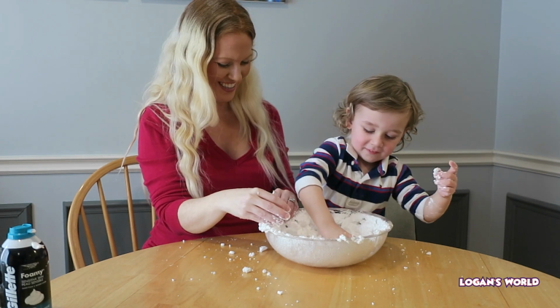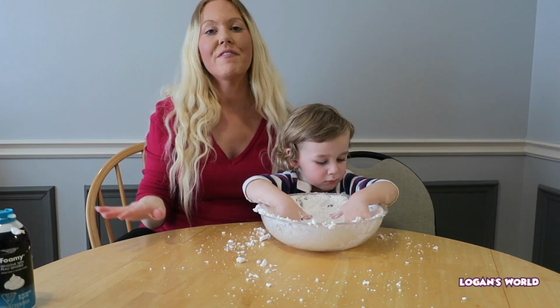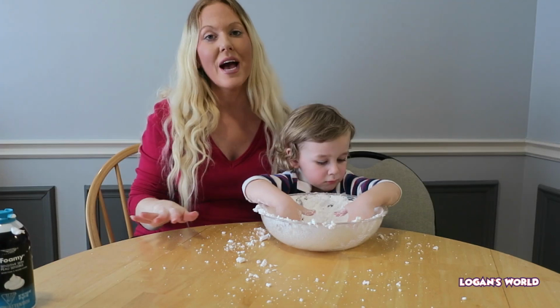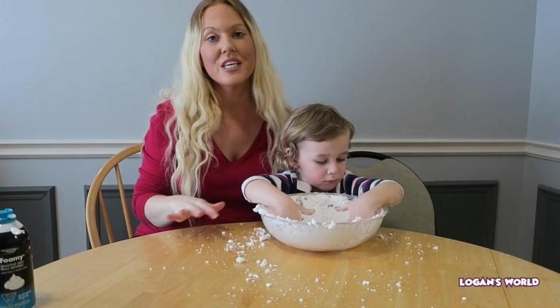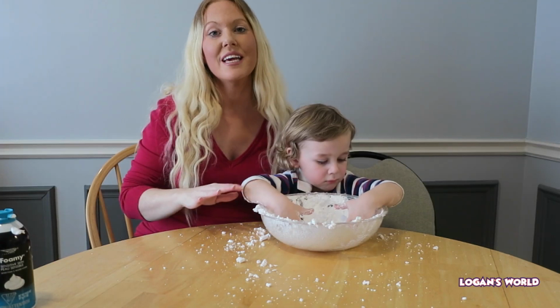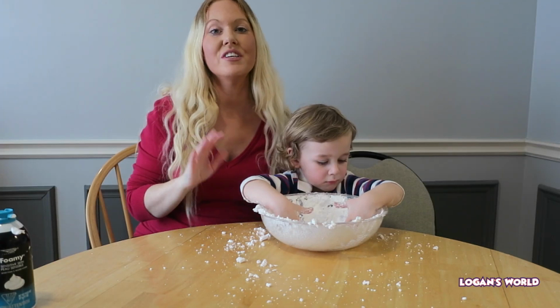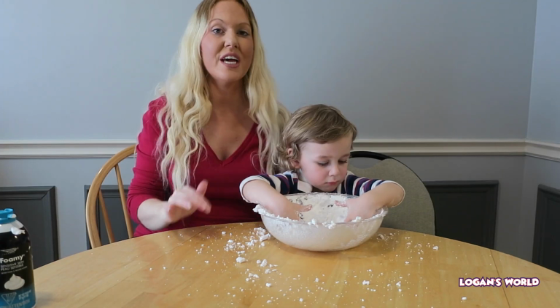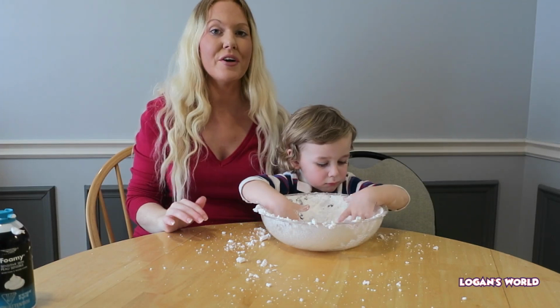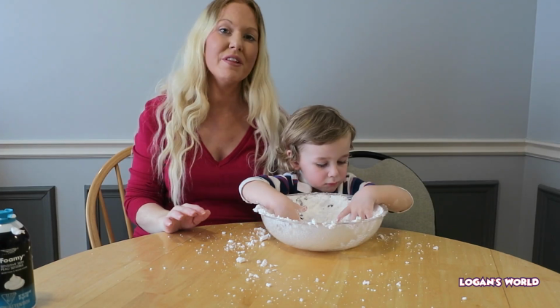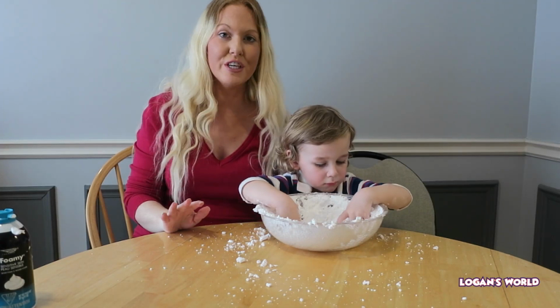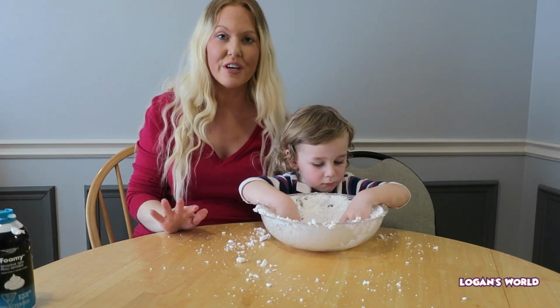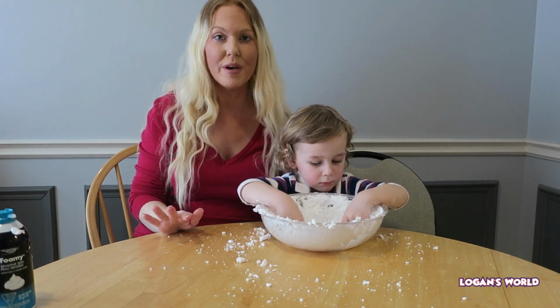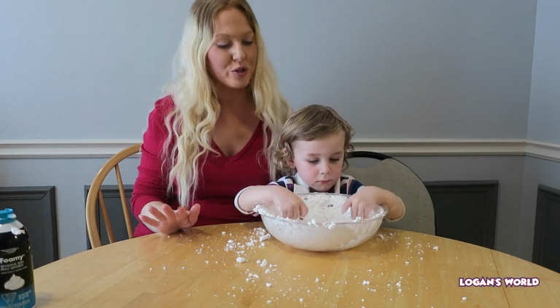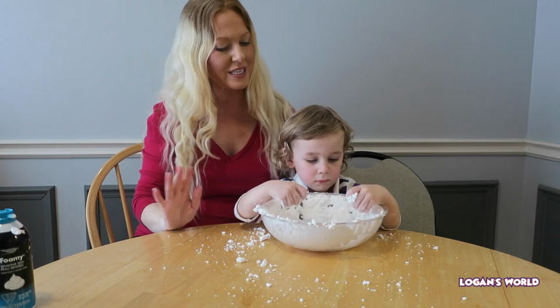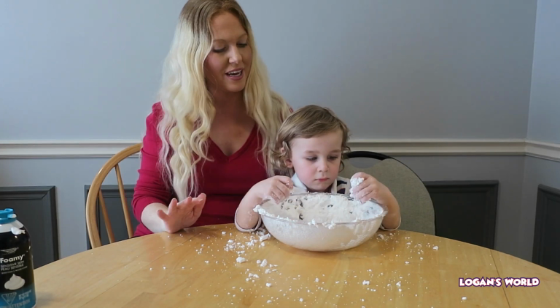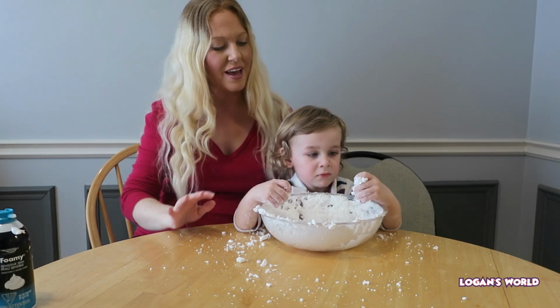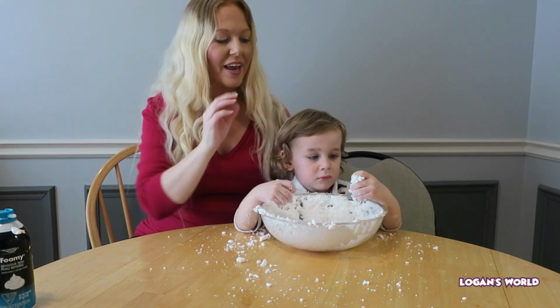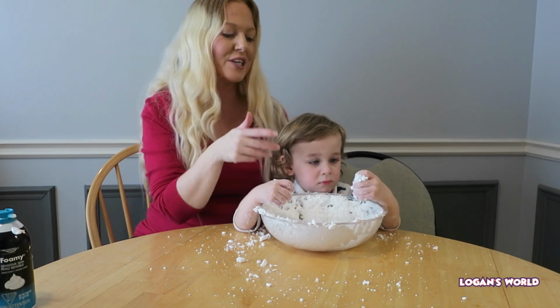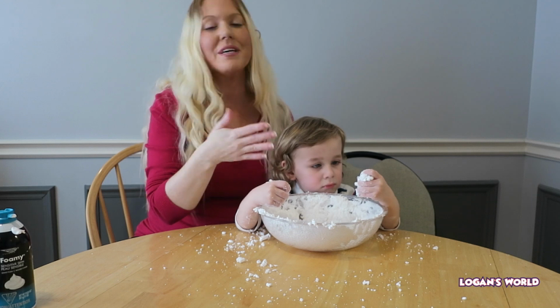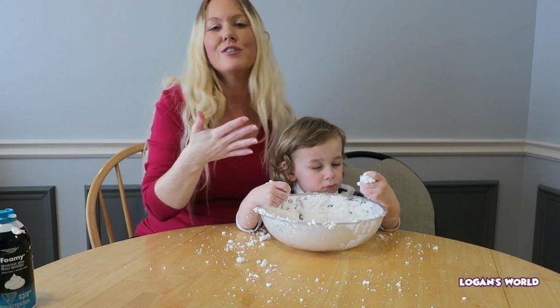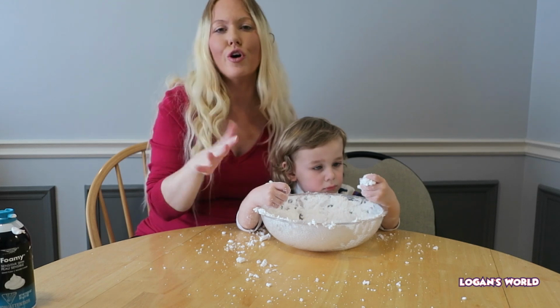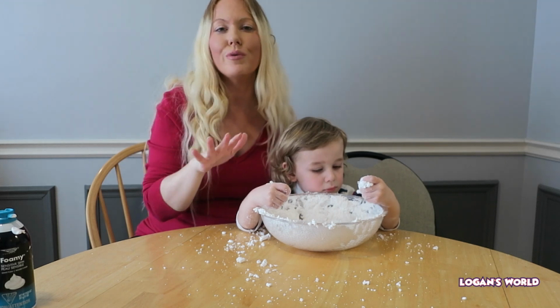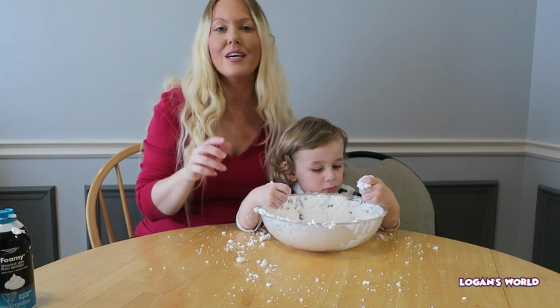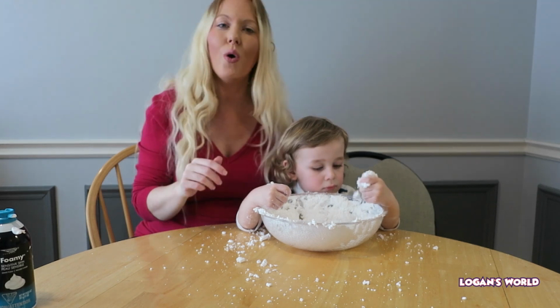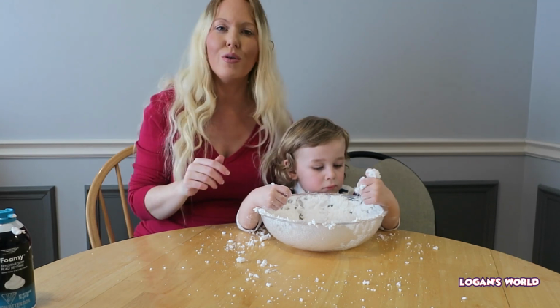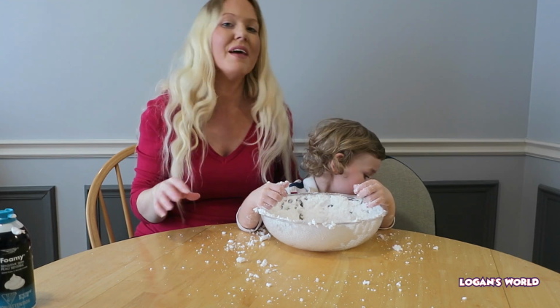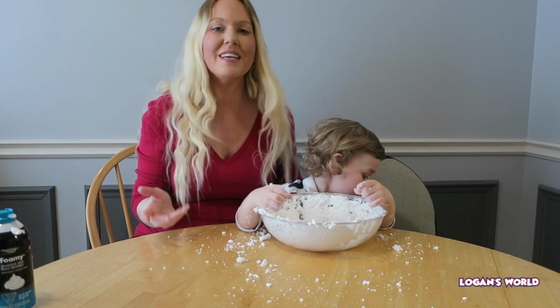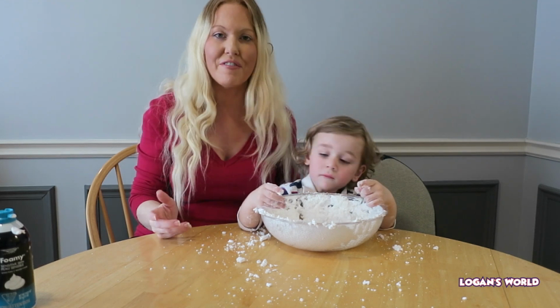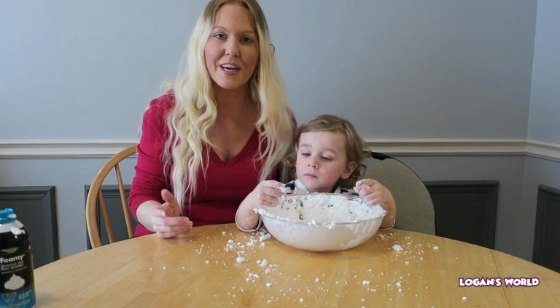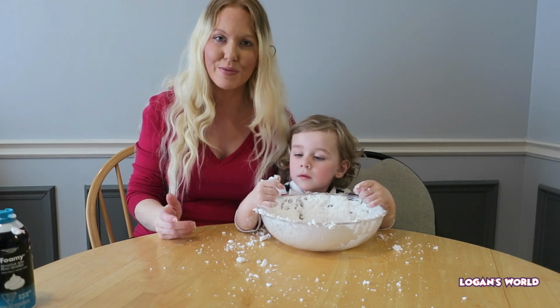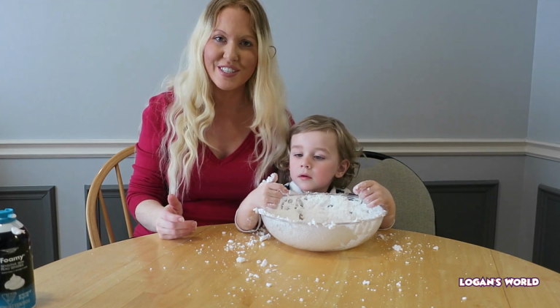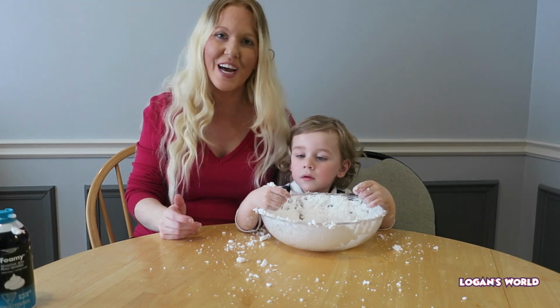If you actually leave the shaving cream in the fridge for a little bit, which we did, it actually makes the snow really cold and makes it feel like real snow.